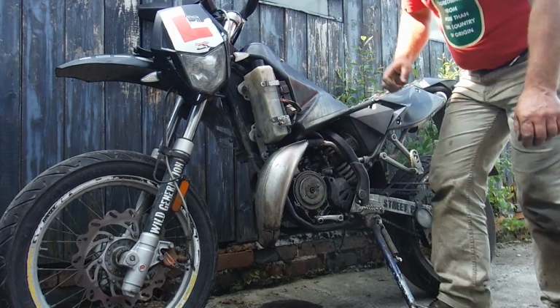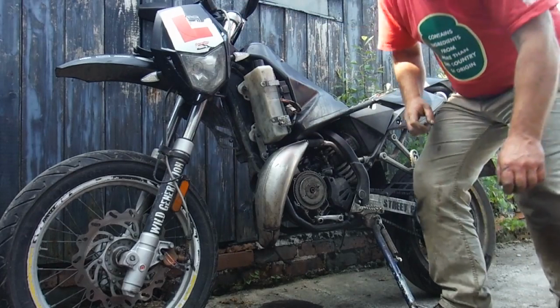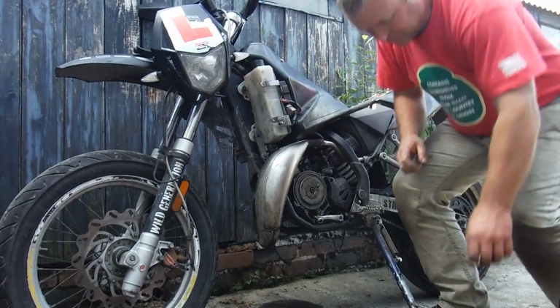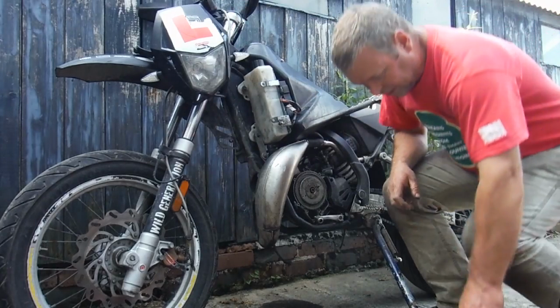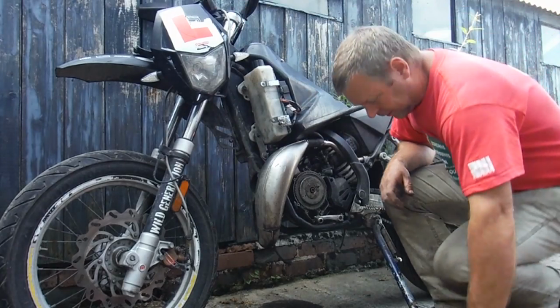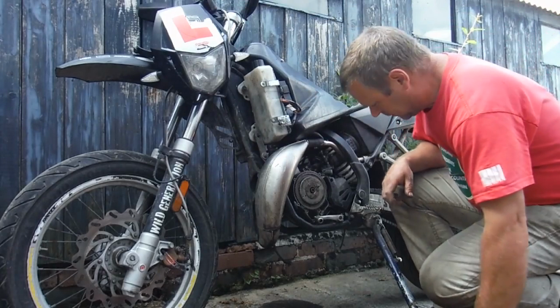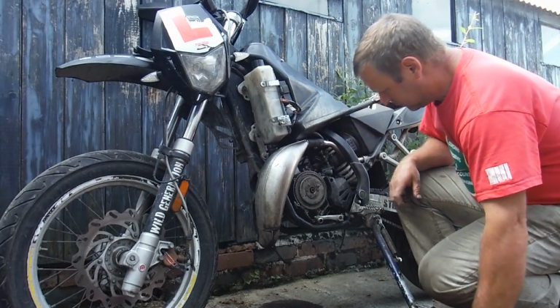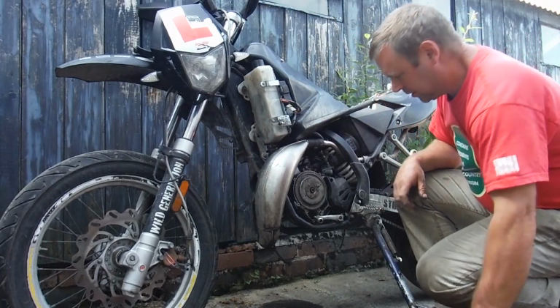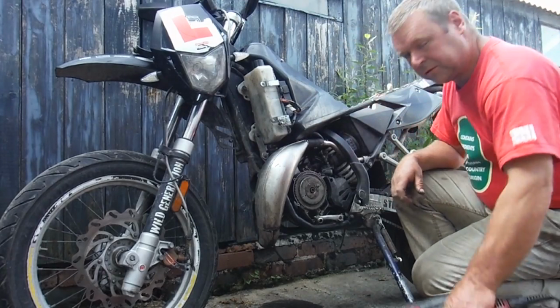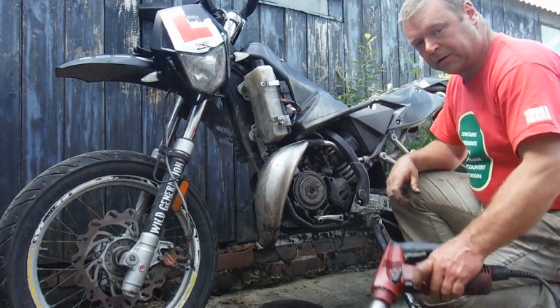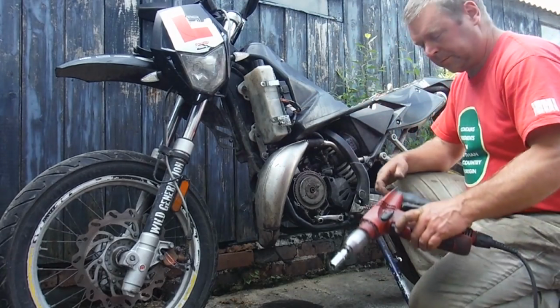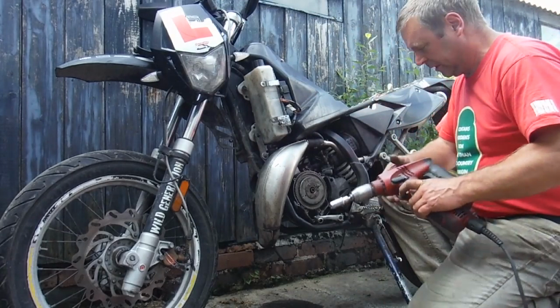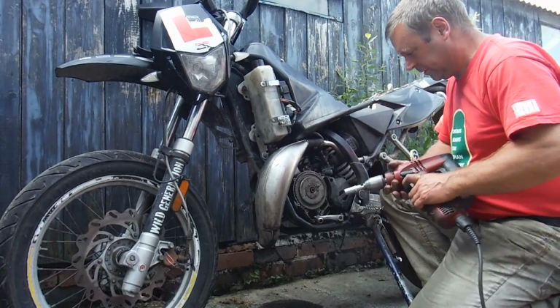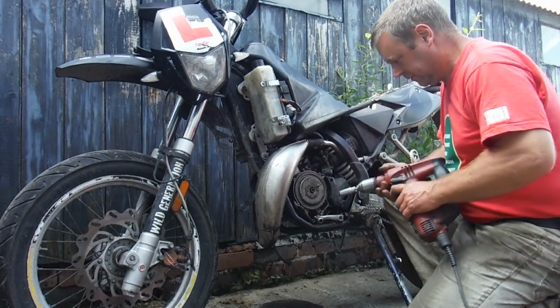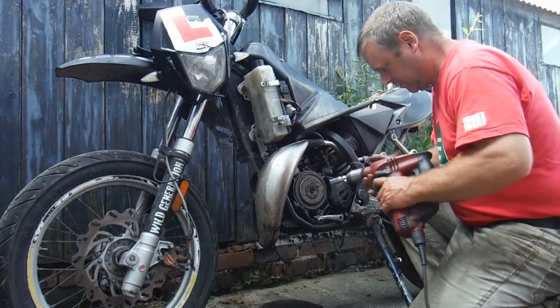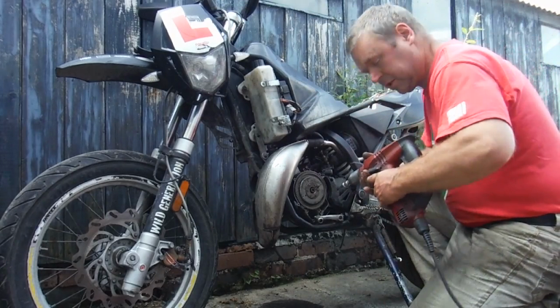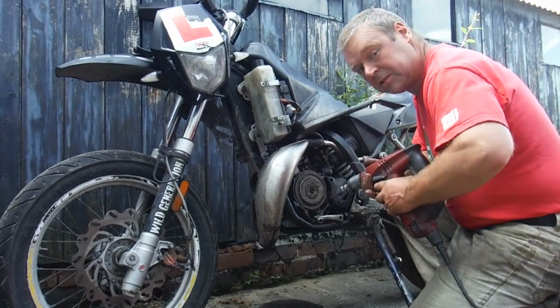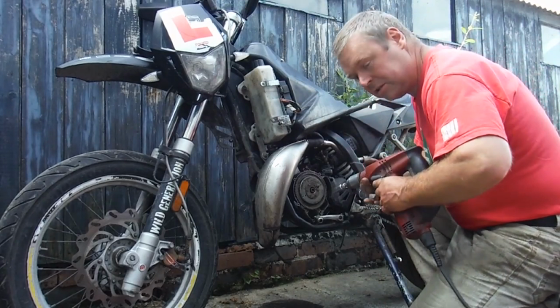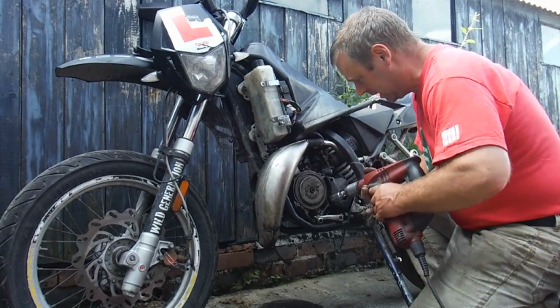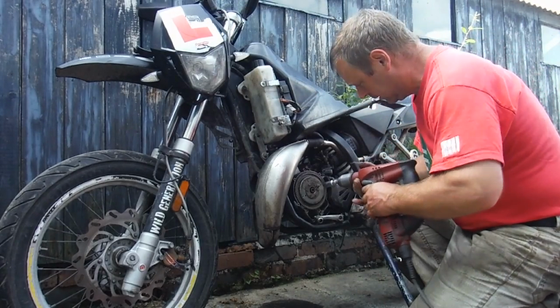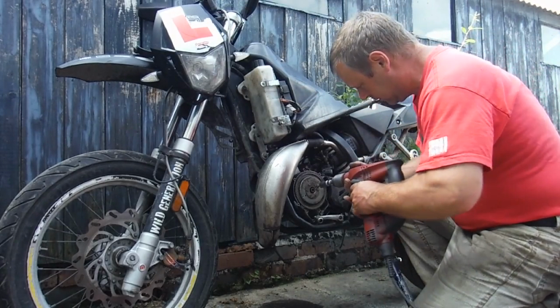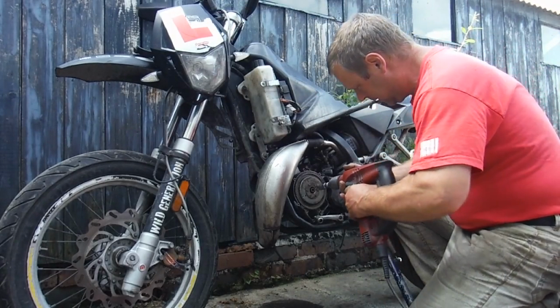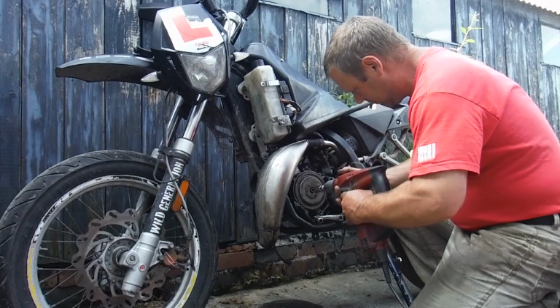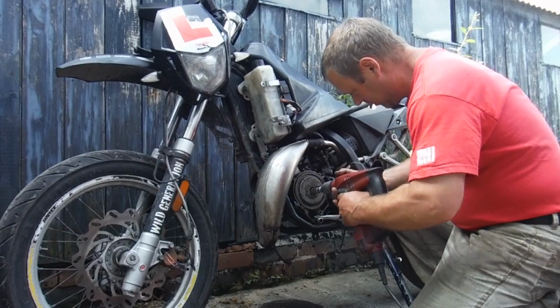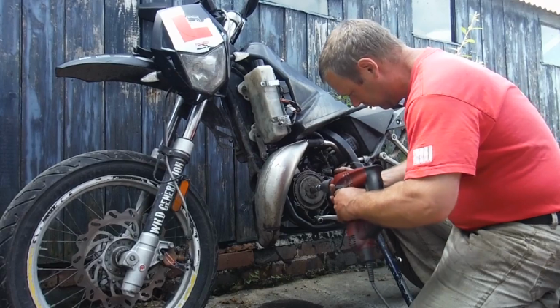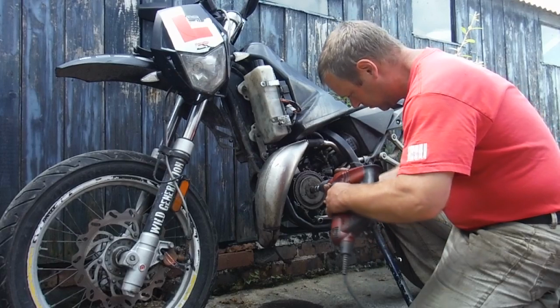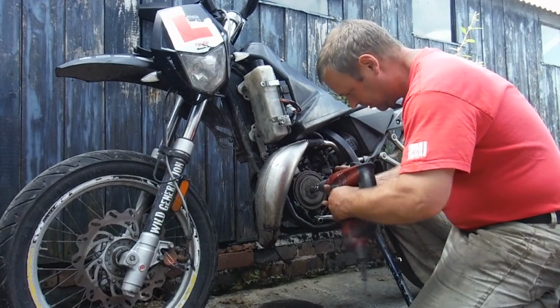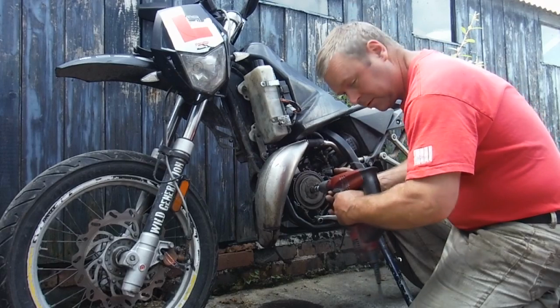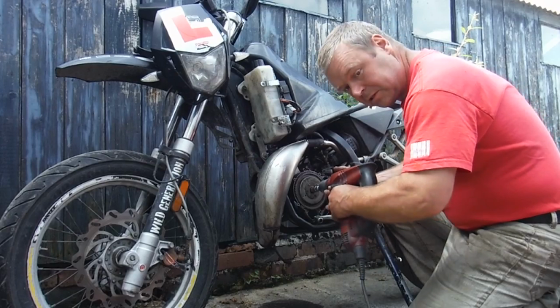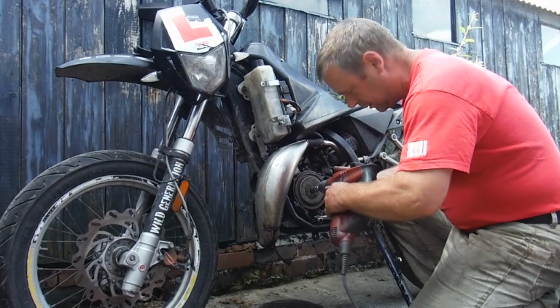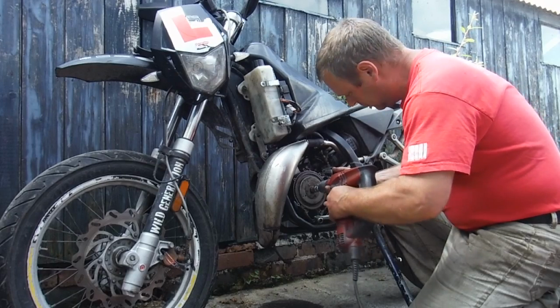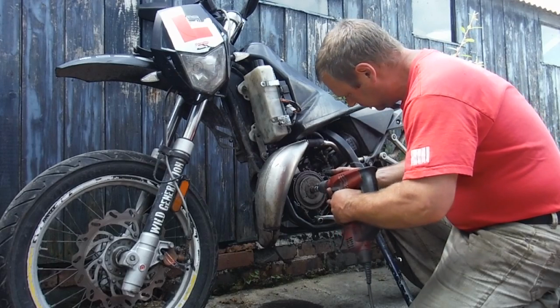I'm not saying I'd like to try it on a big 500cc single or anything, but it works okay on these little ones.